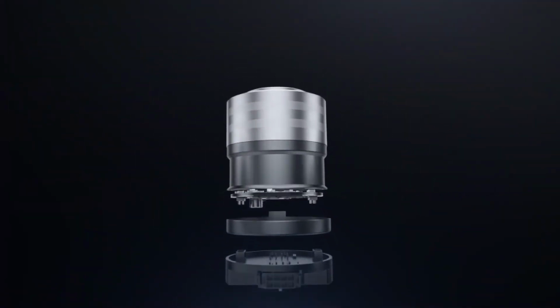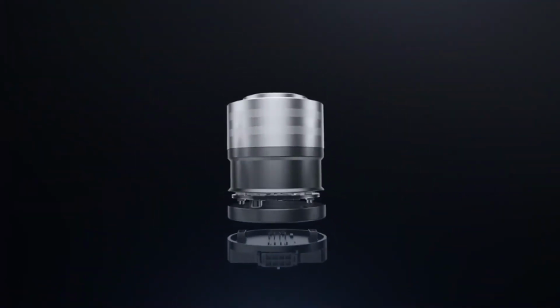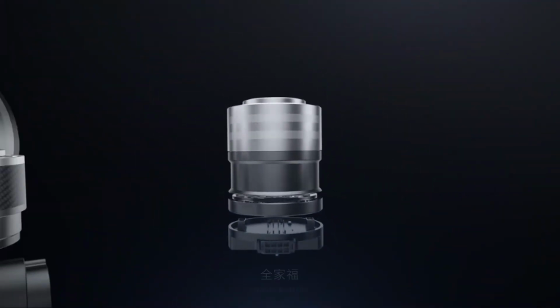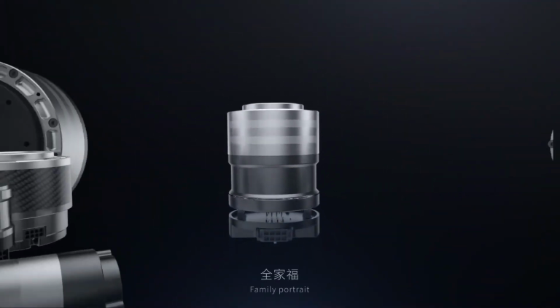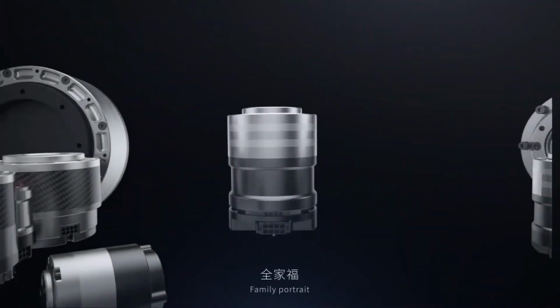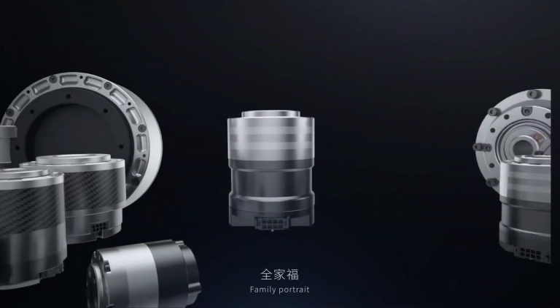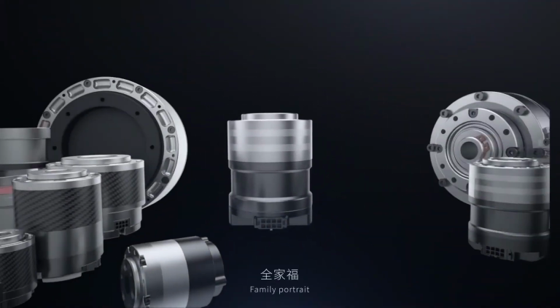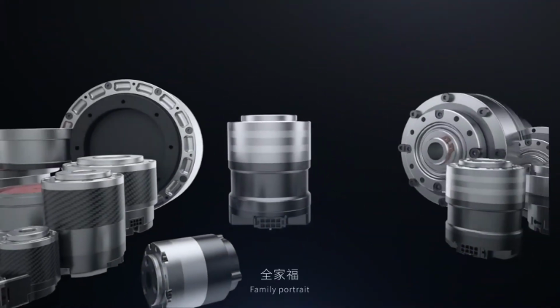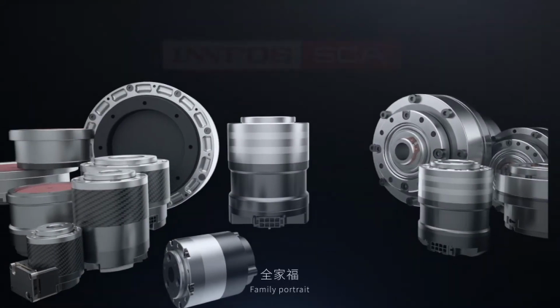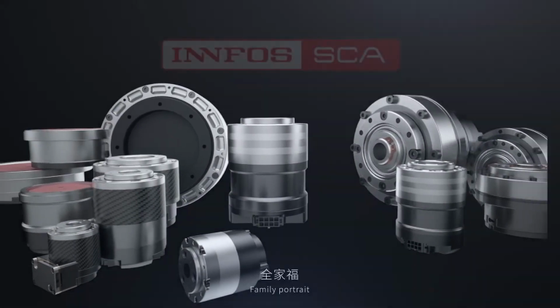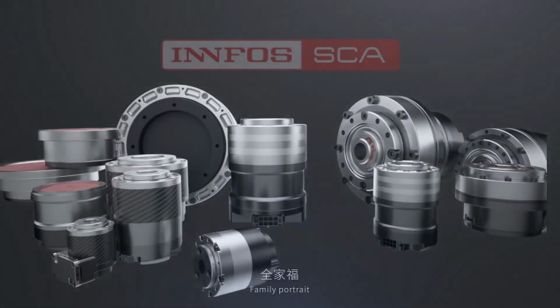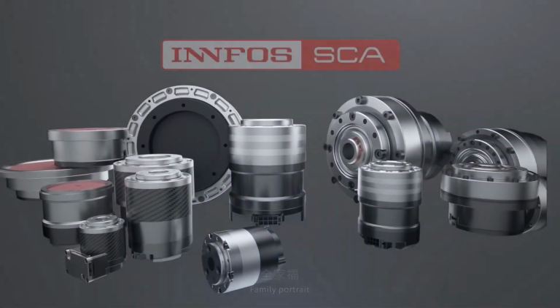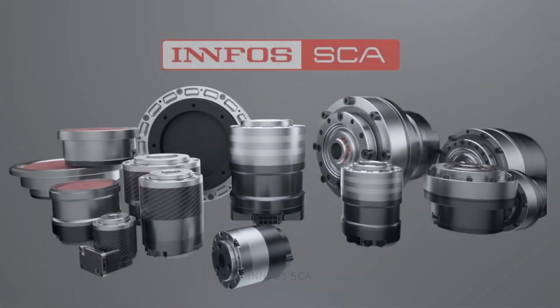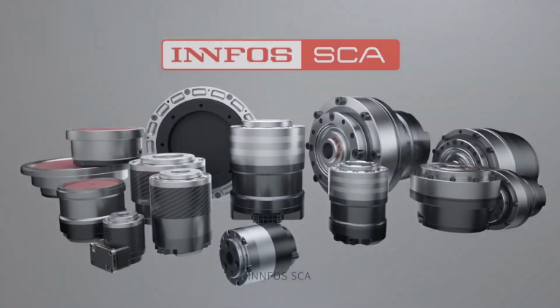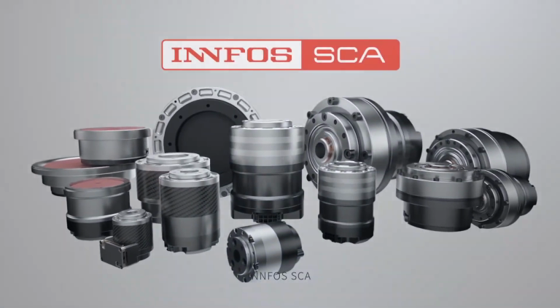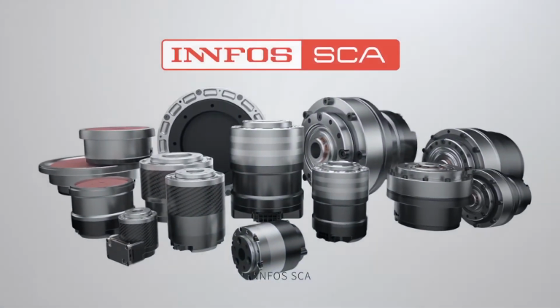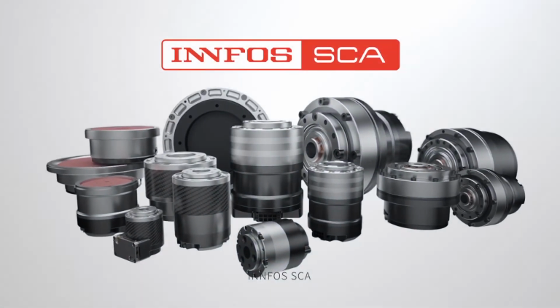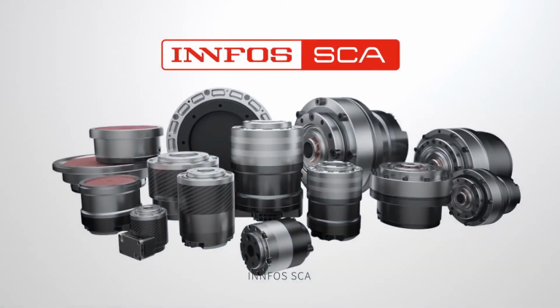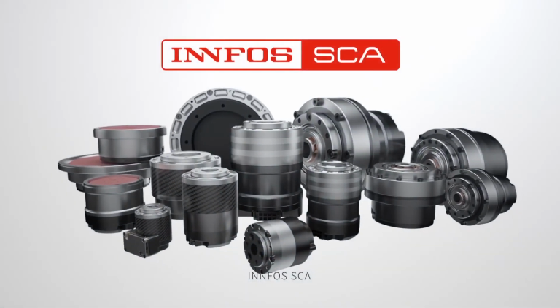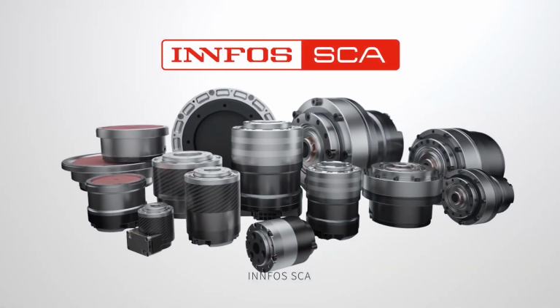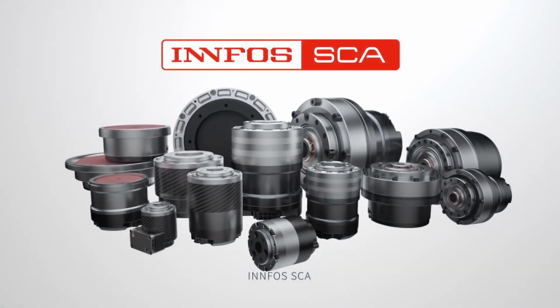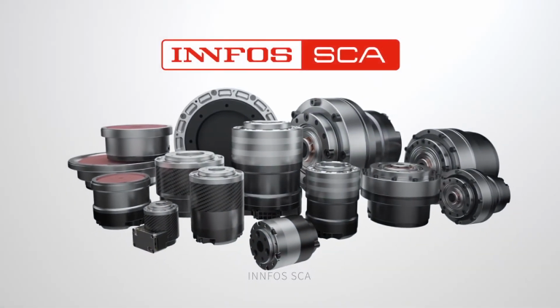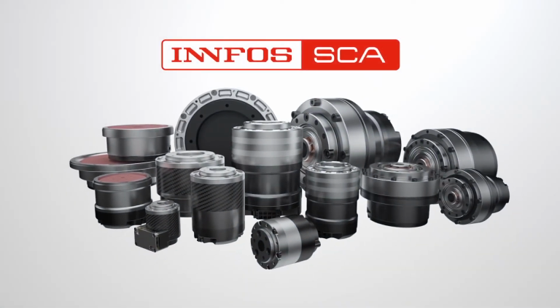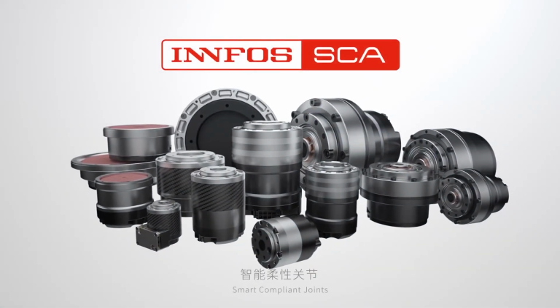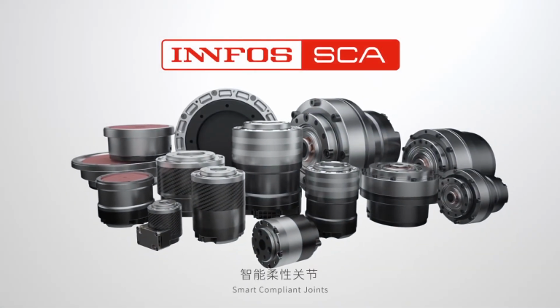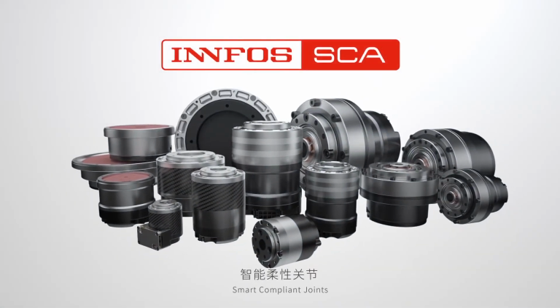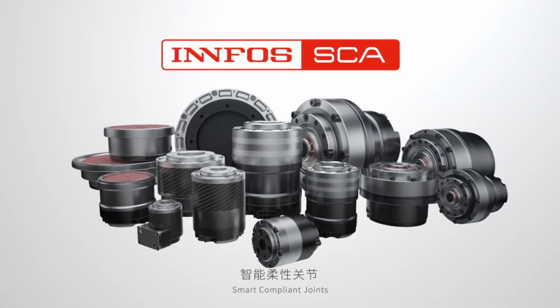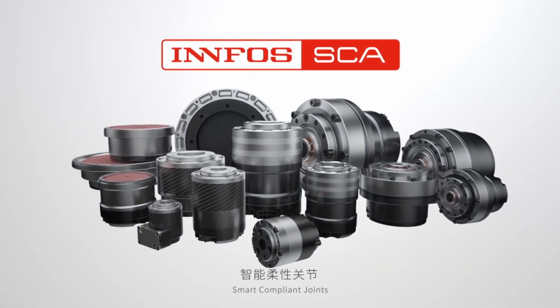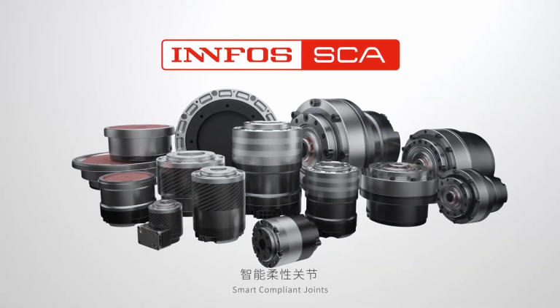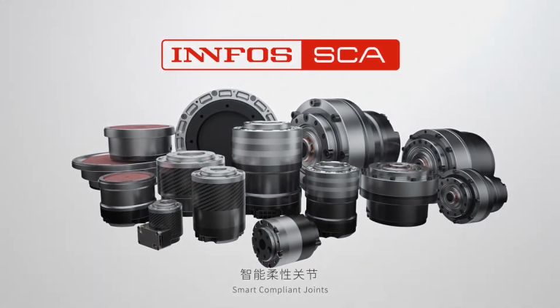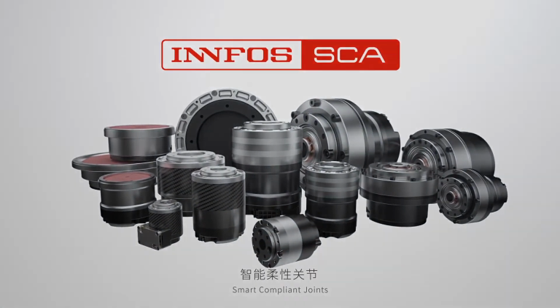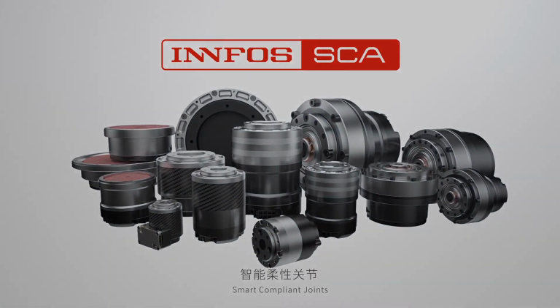Family Portrait. Infos SCA — smart, compliant joints.